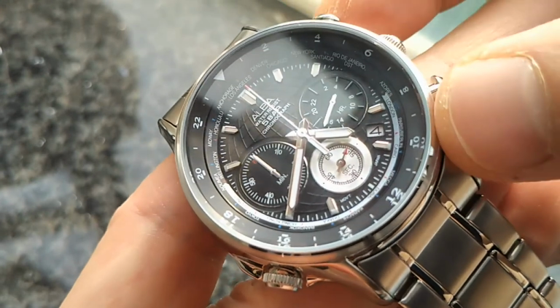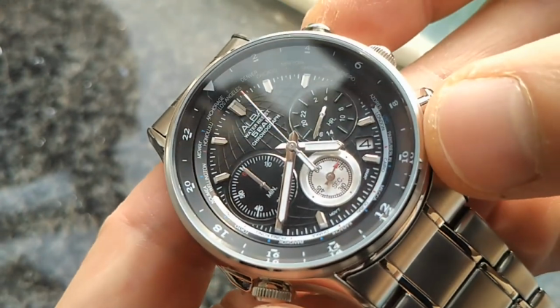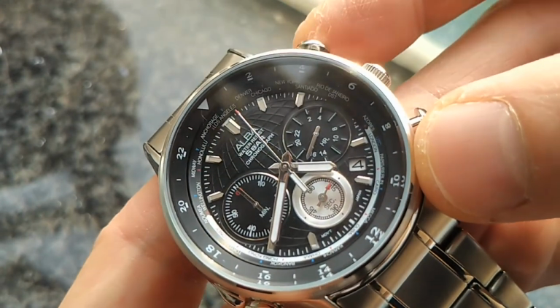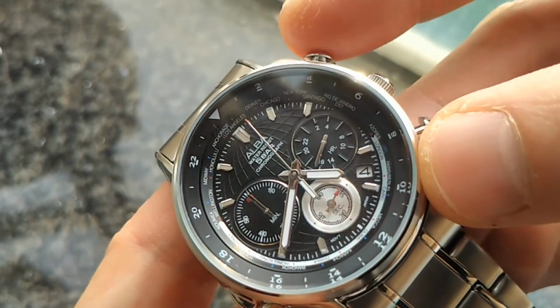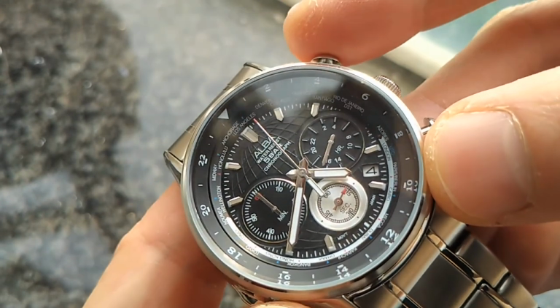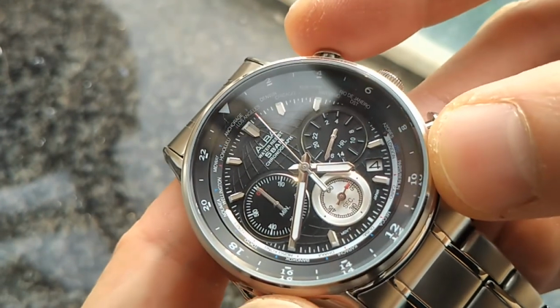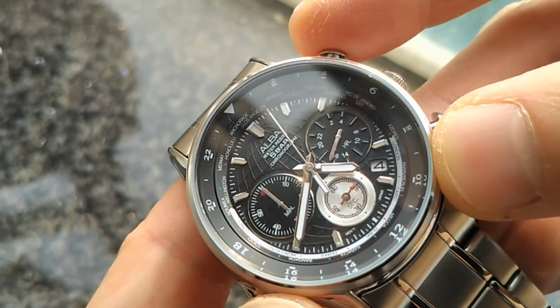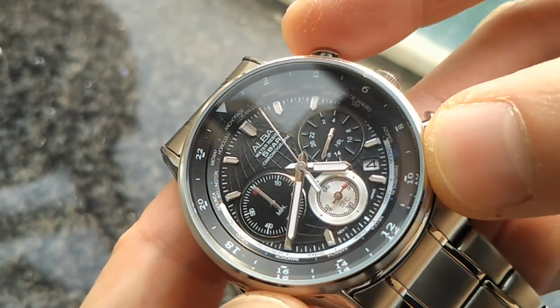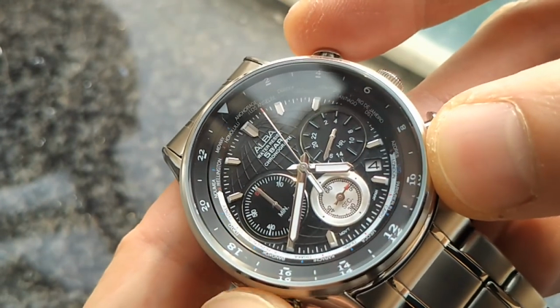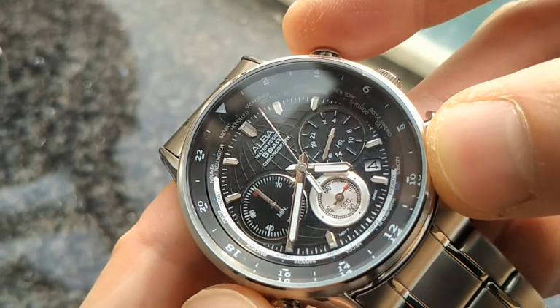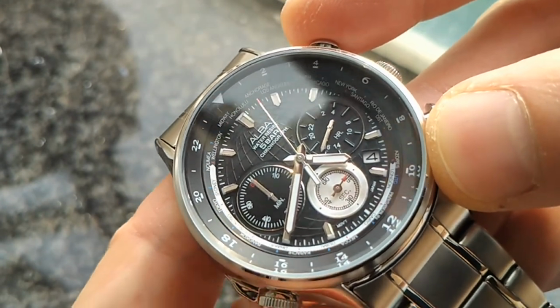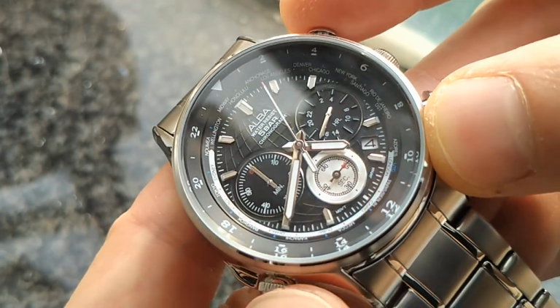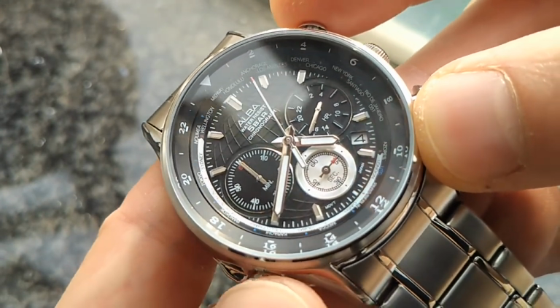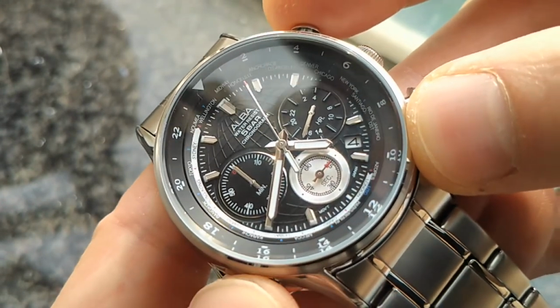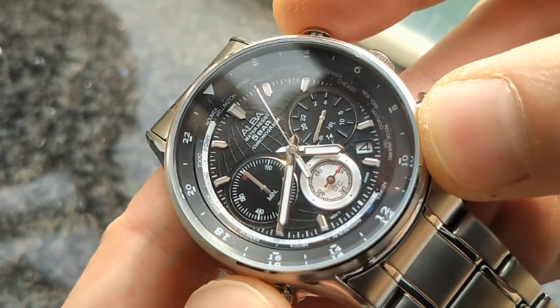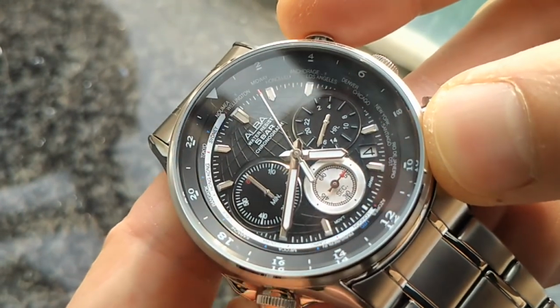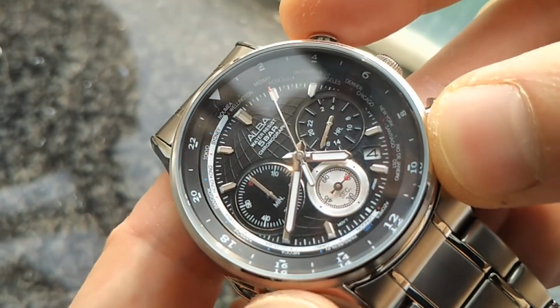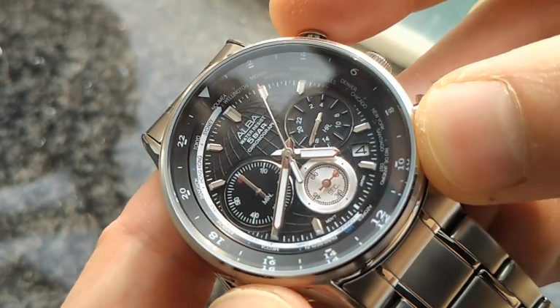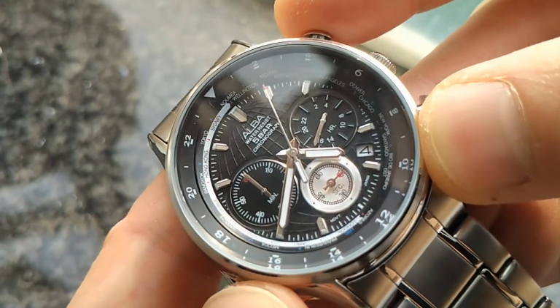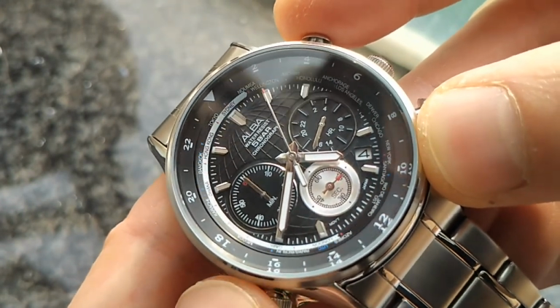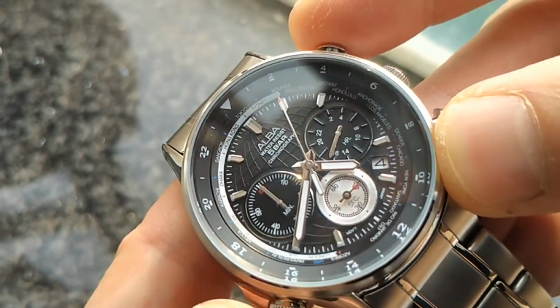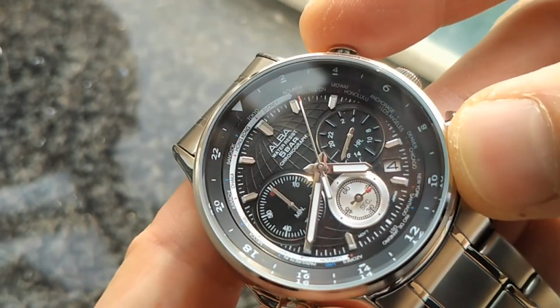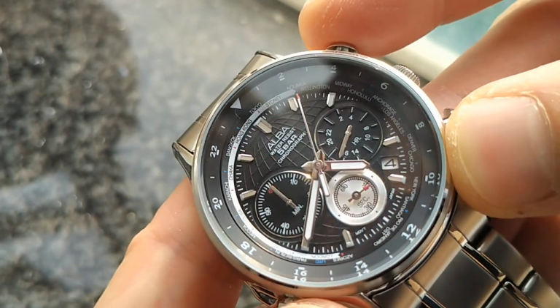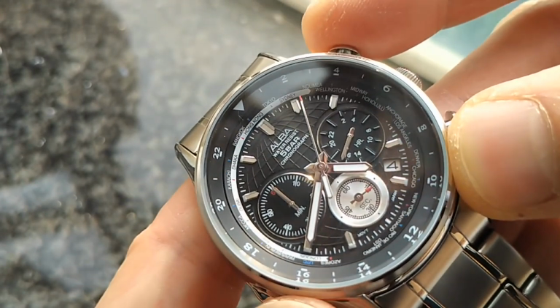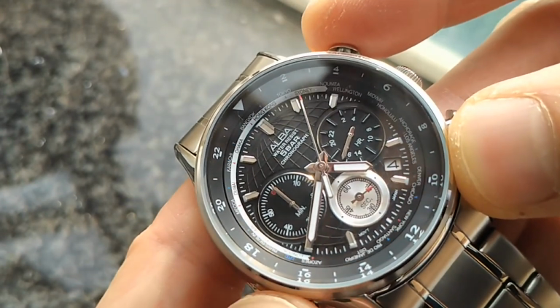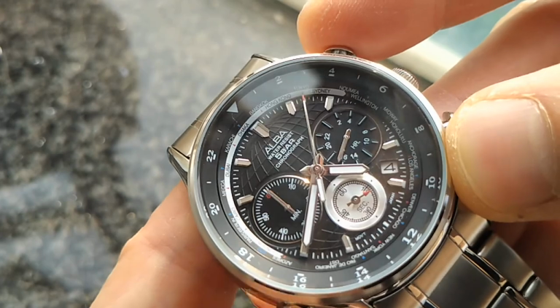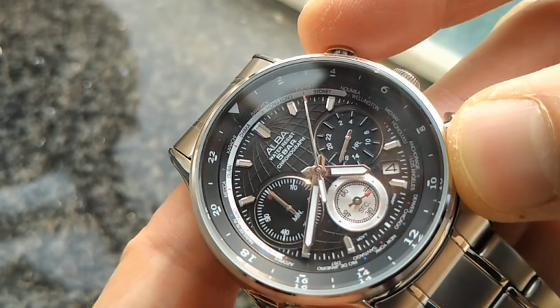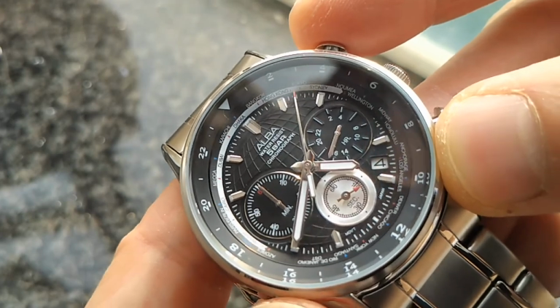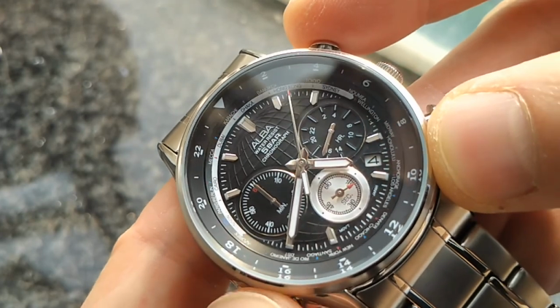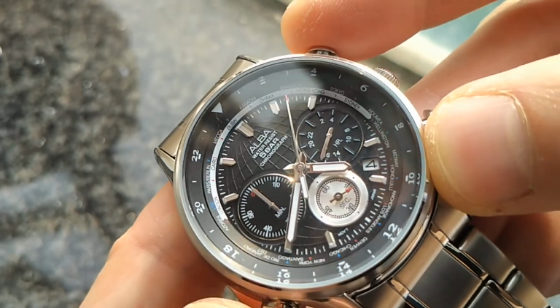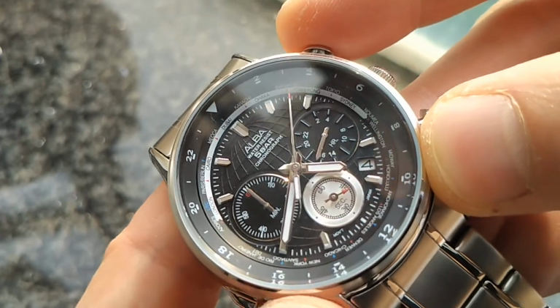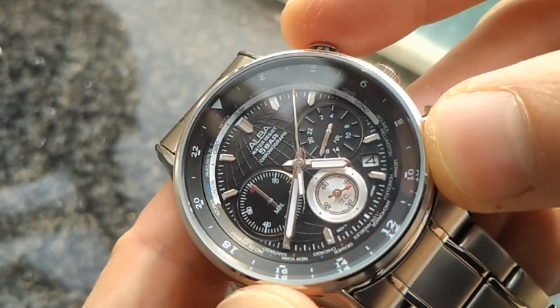So you have an internal bezel that you can turn like this, with all the names of the cities on it.